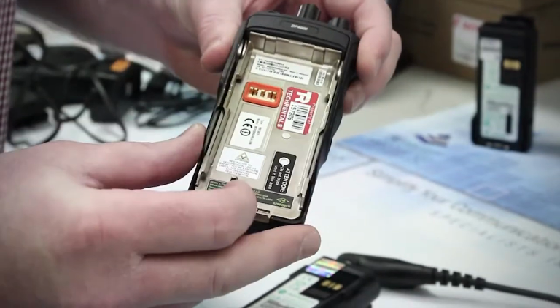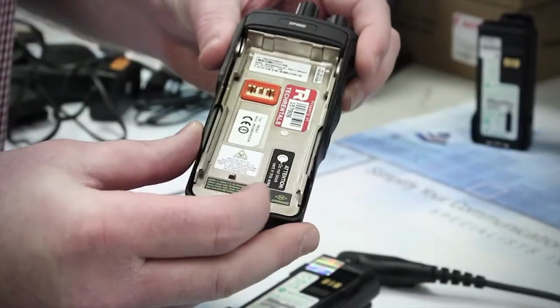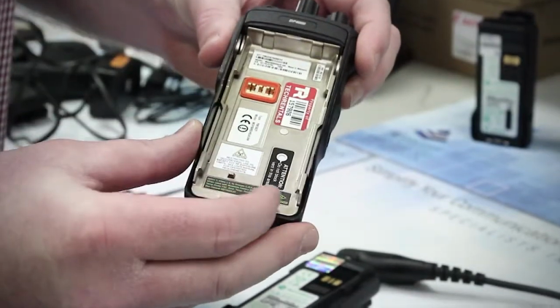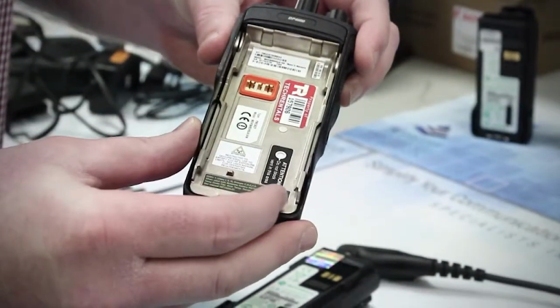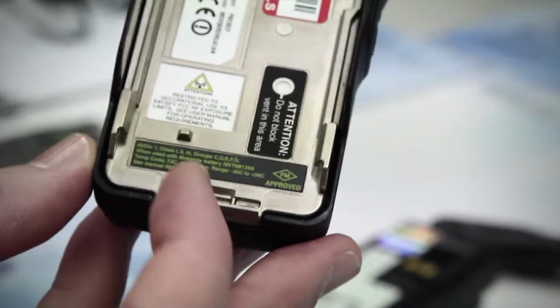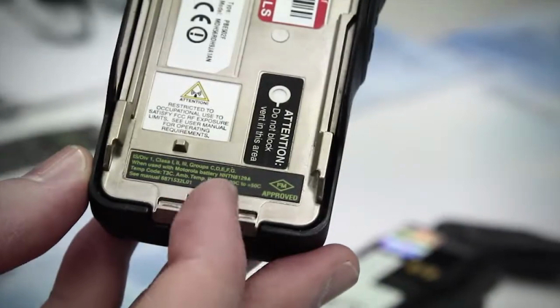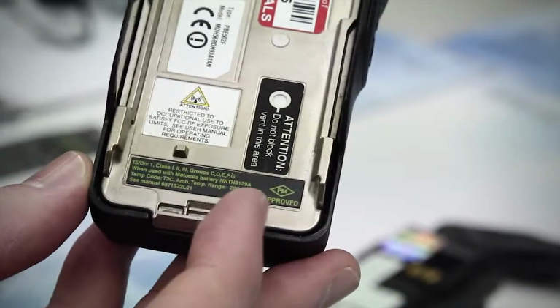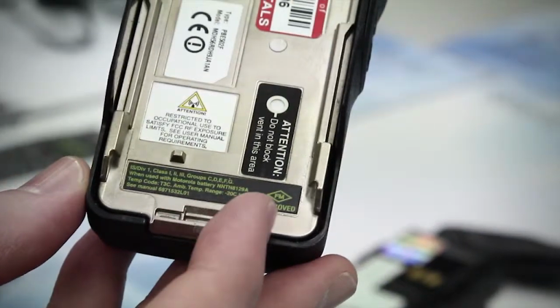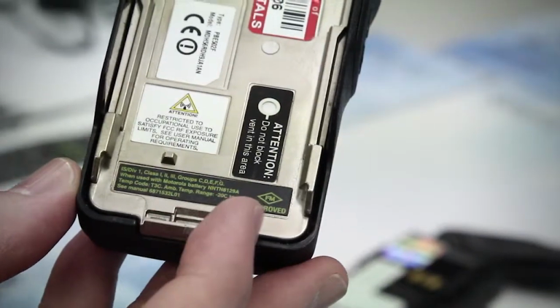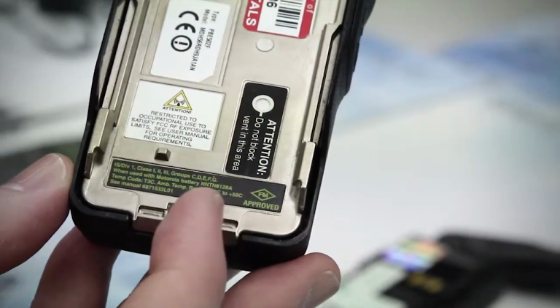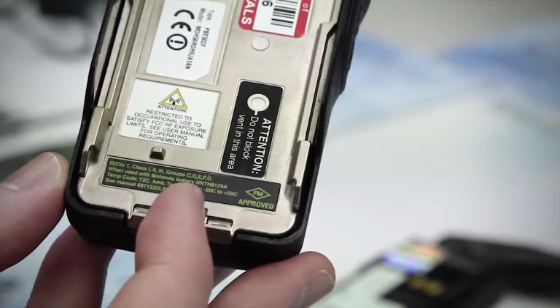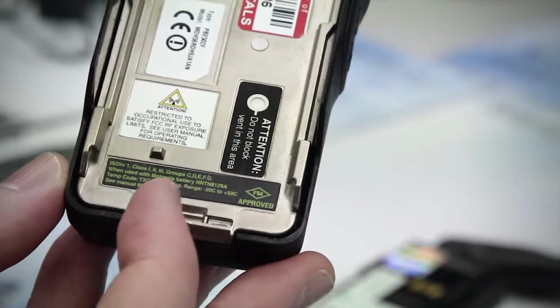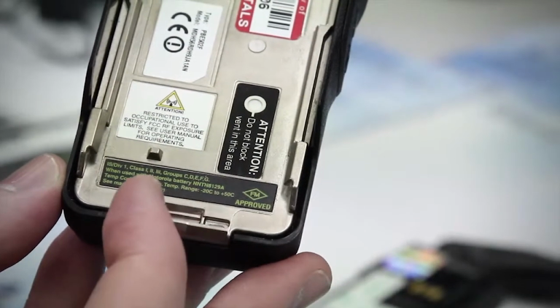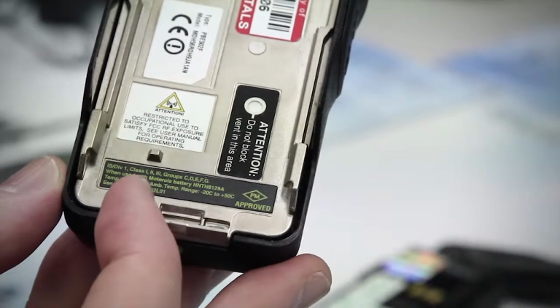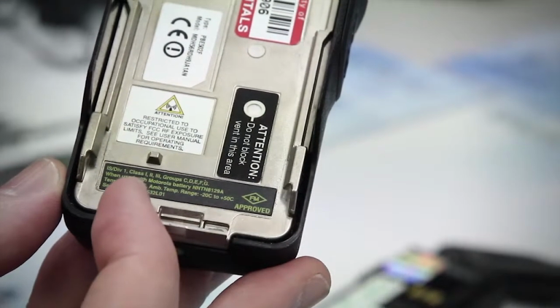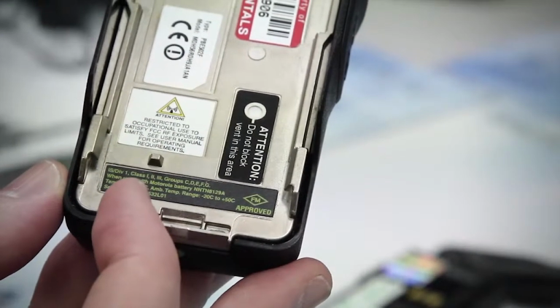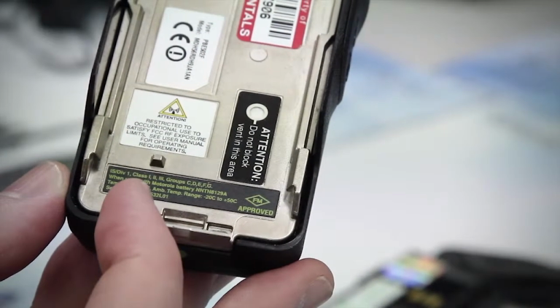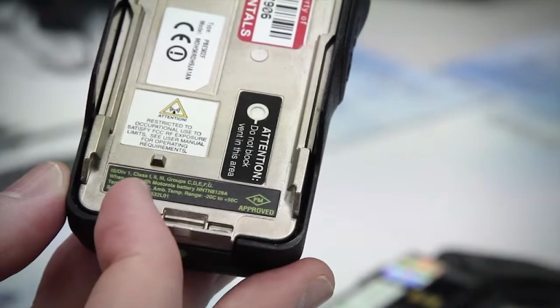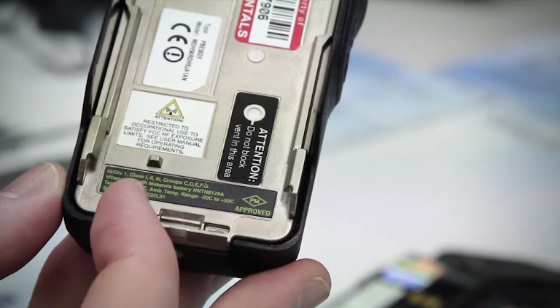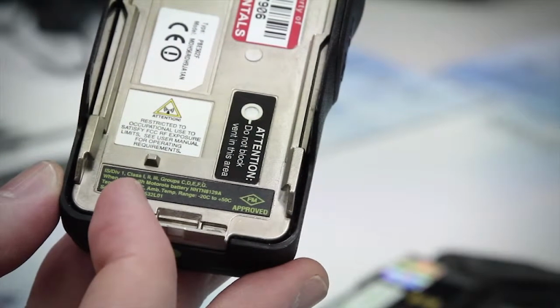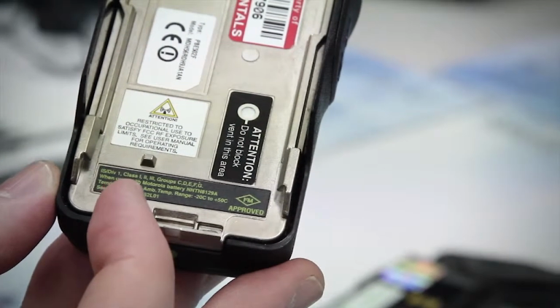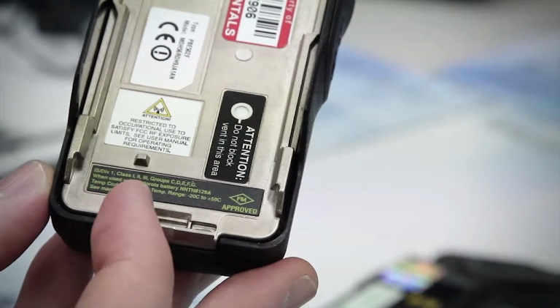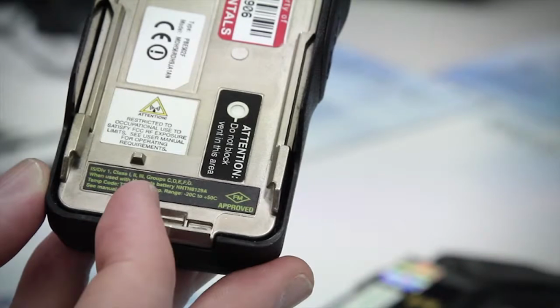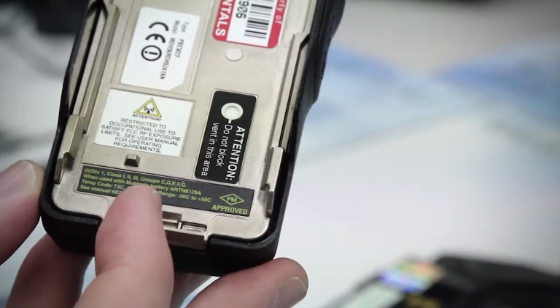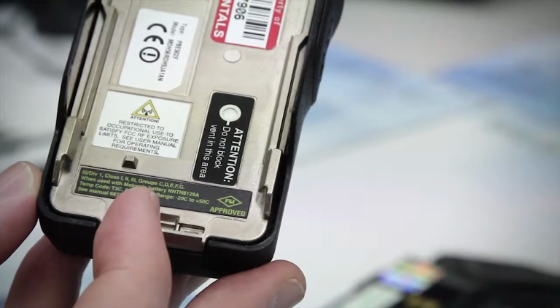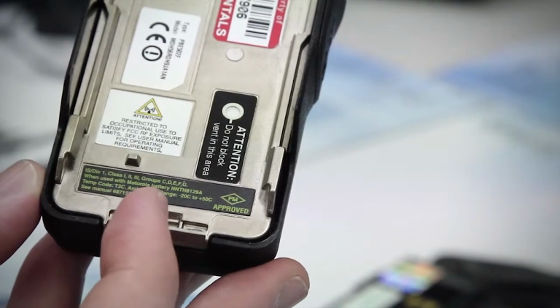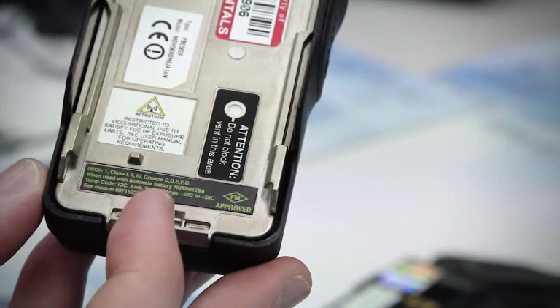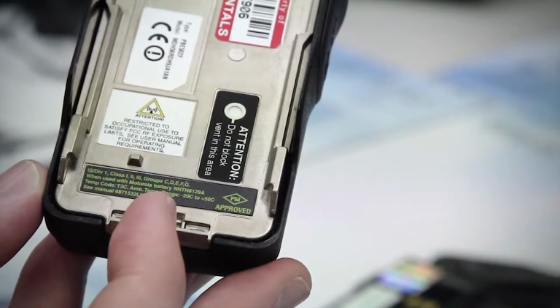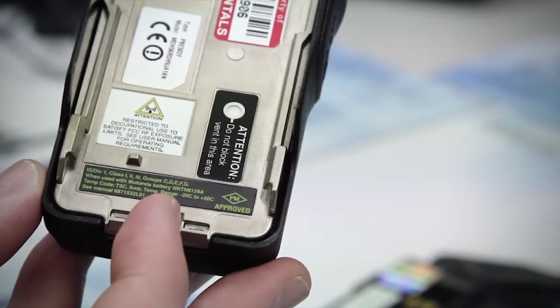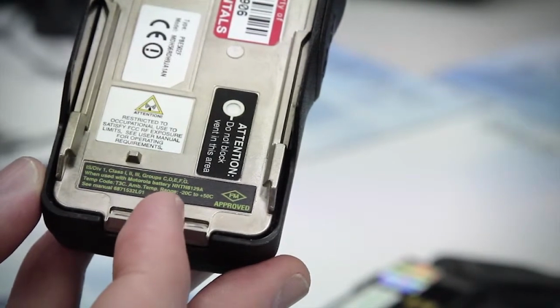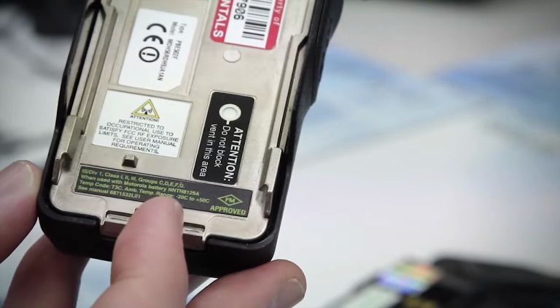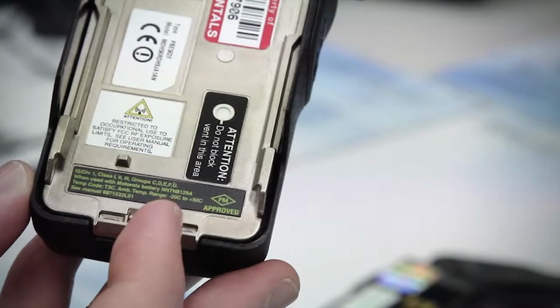On the back of the radio you'll see a black FM certification sticker with green writing that includes the rating details.